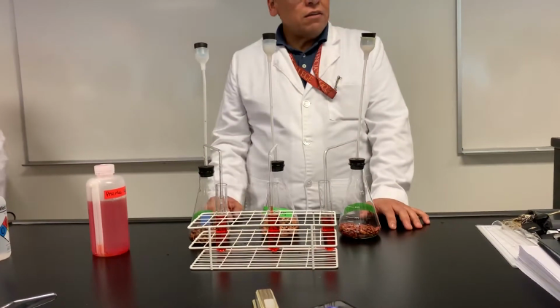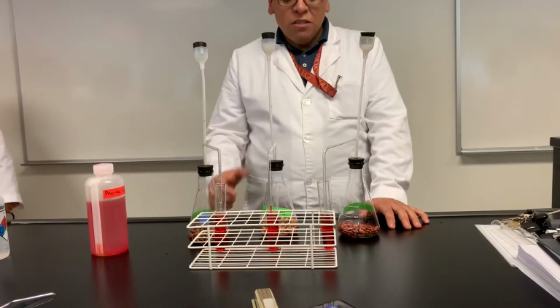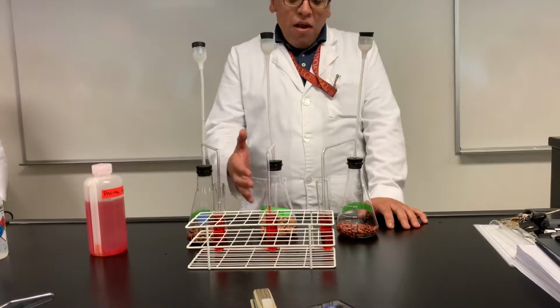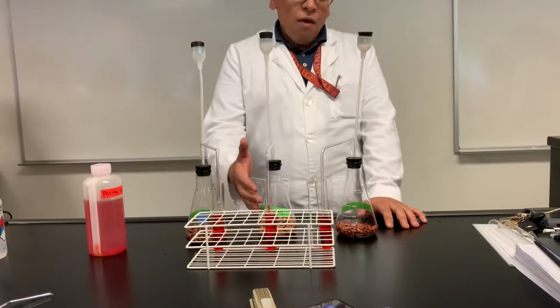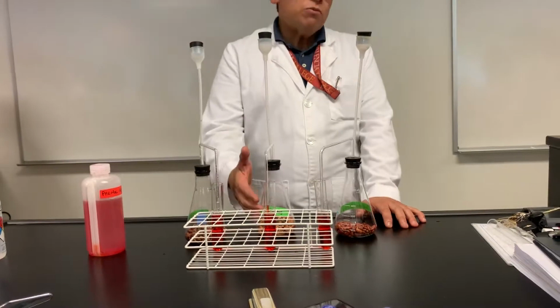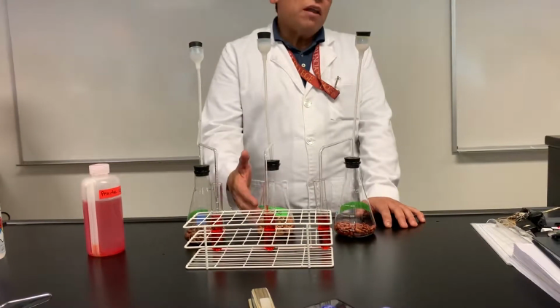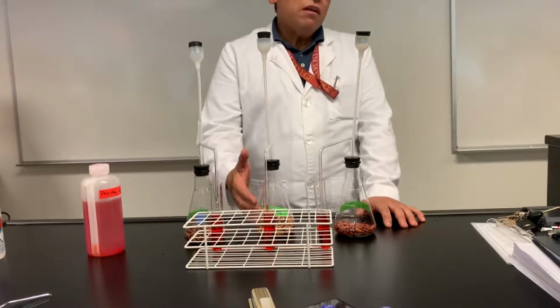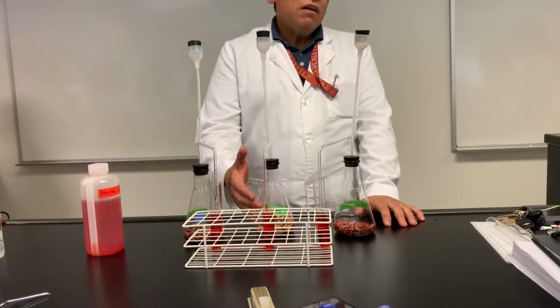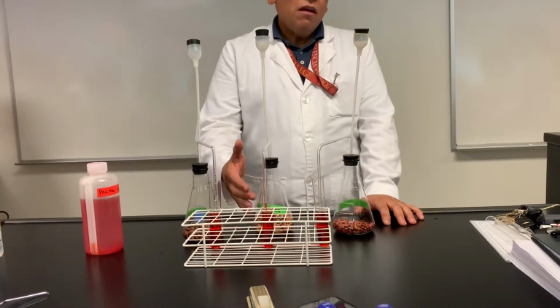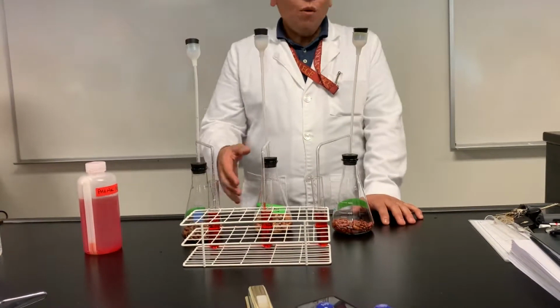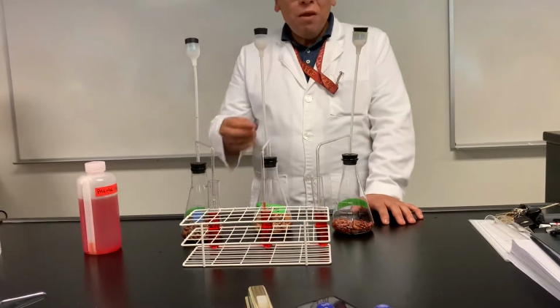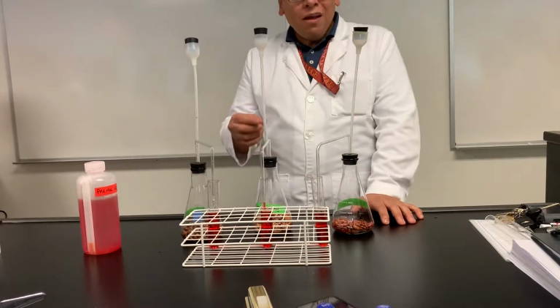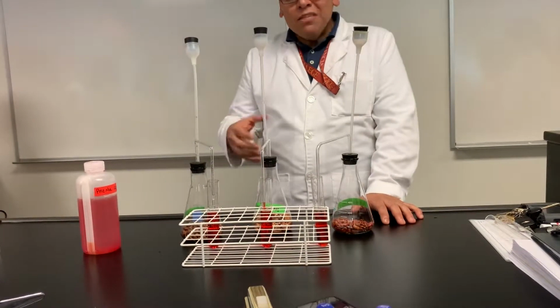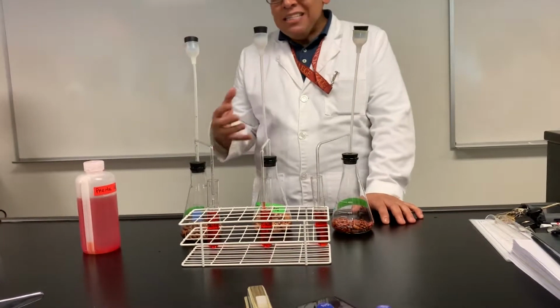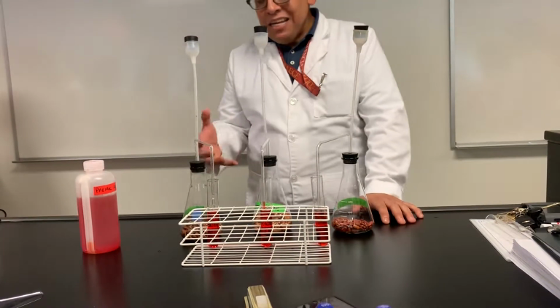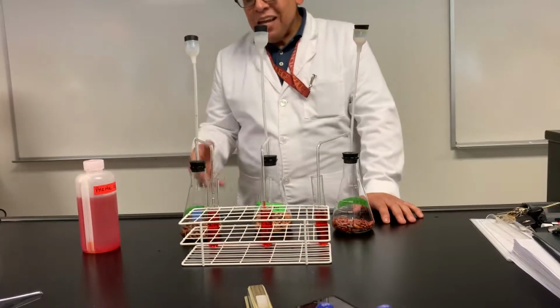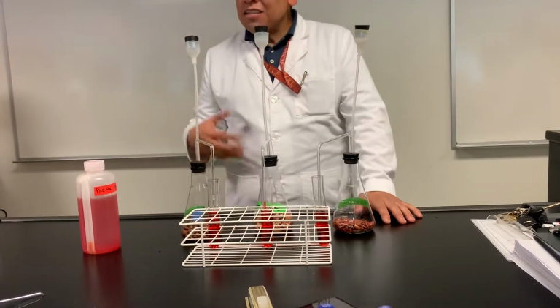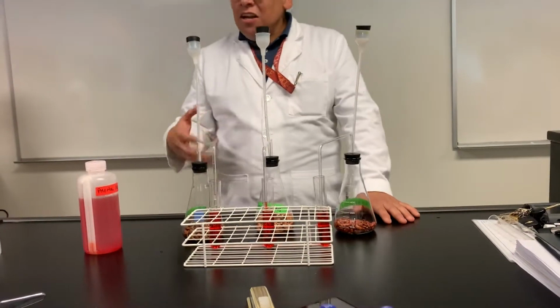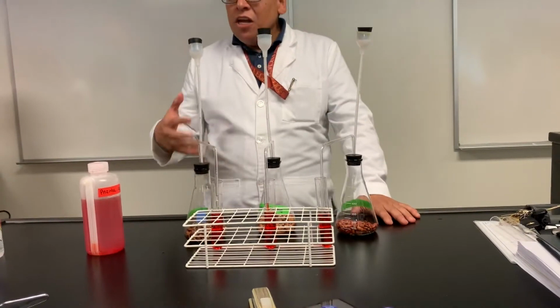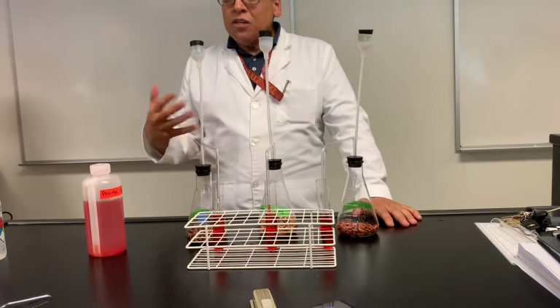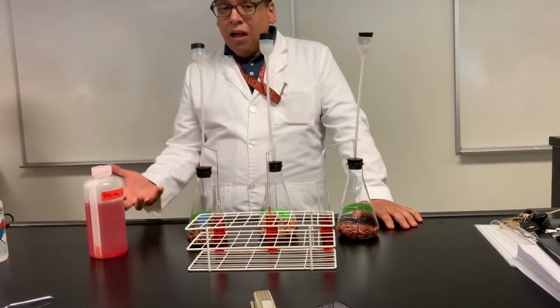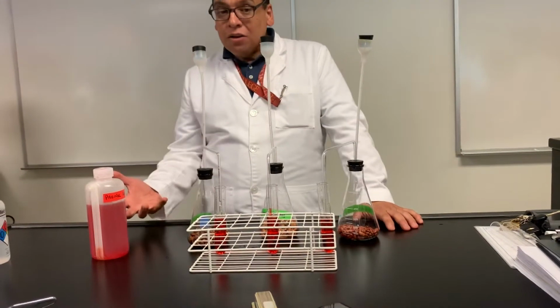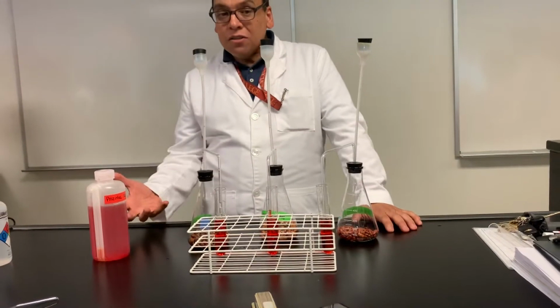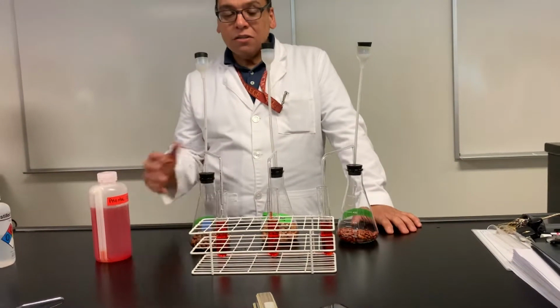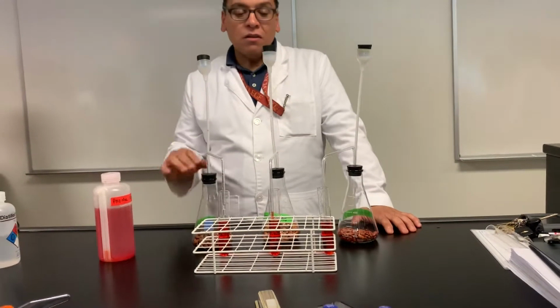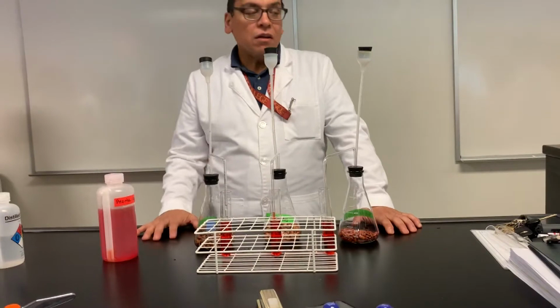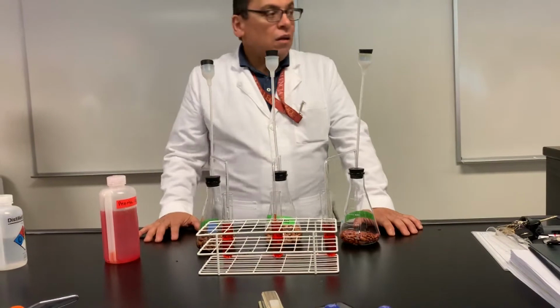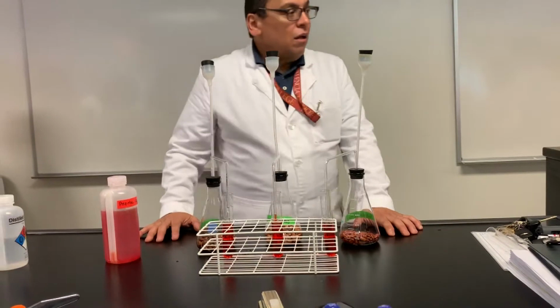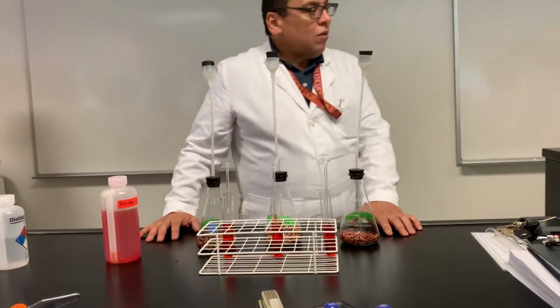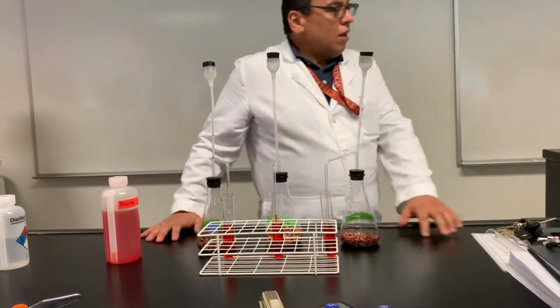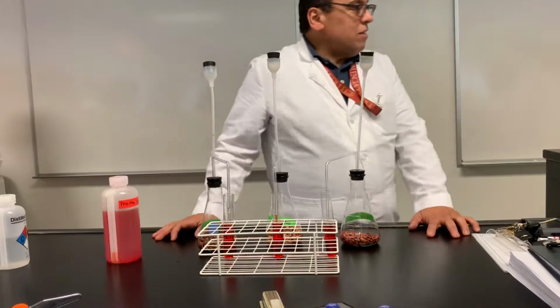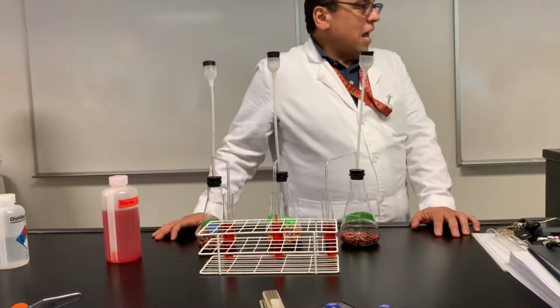Right now the solution is red, but when it becomes acidic, it's going to change color. What color is that?